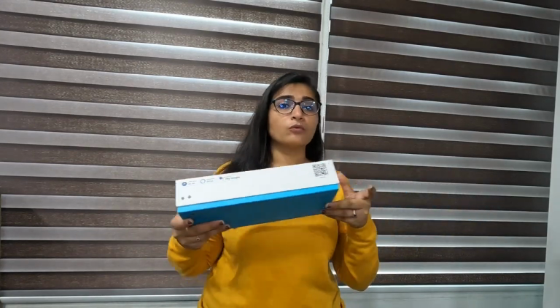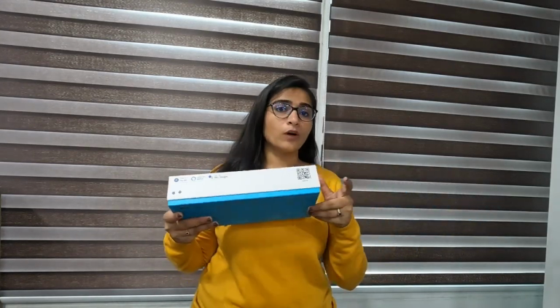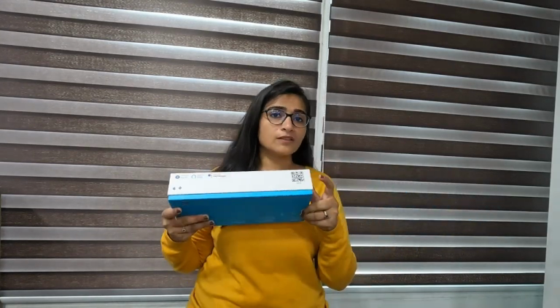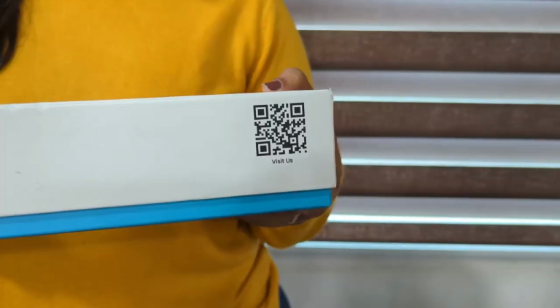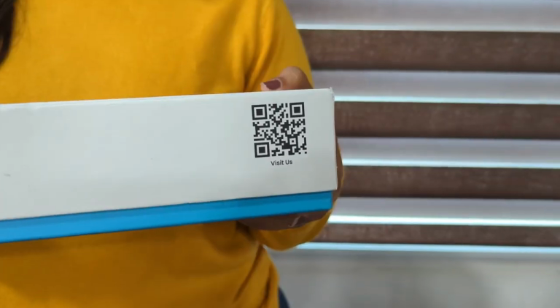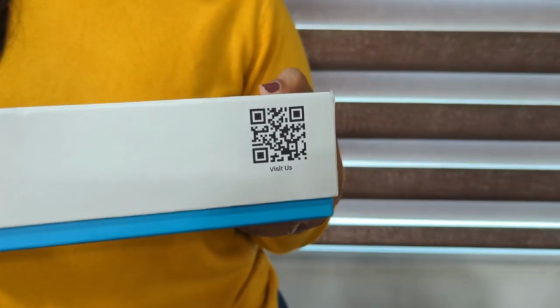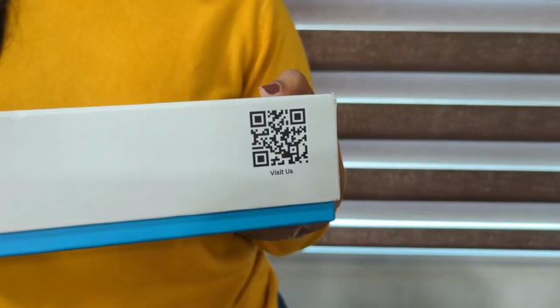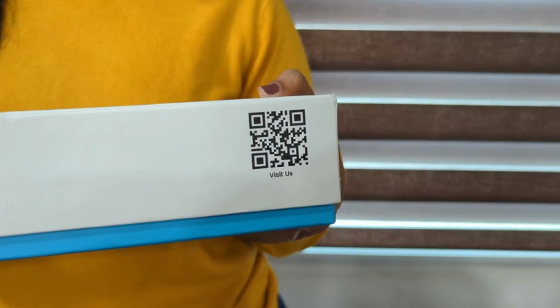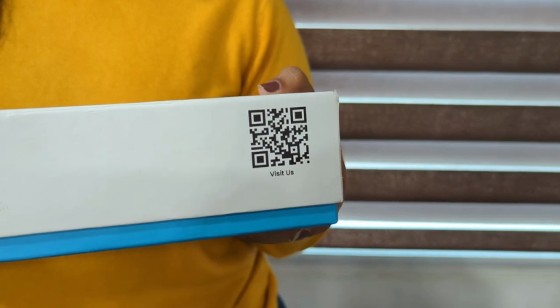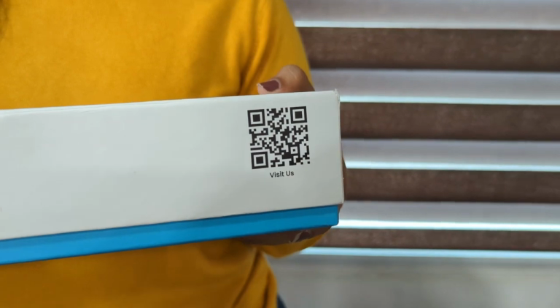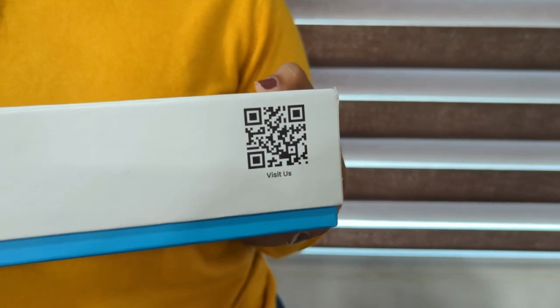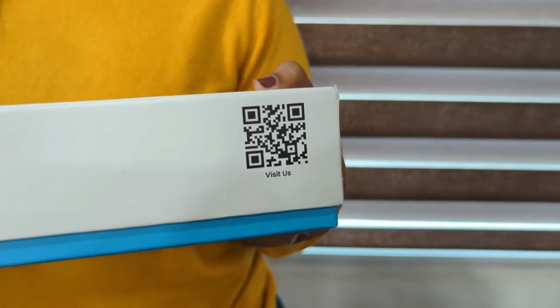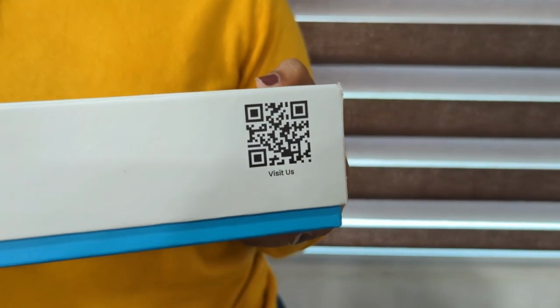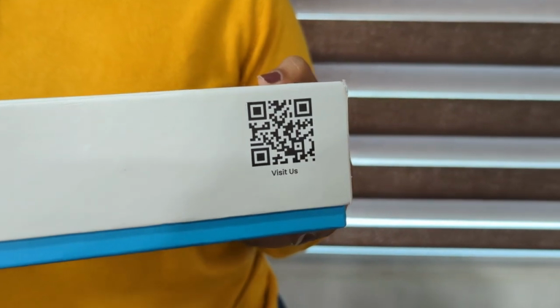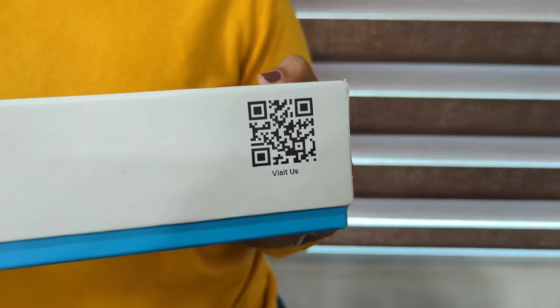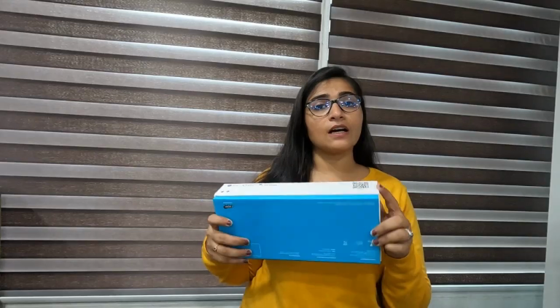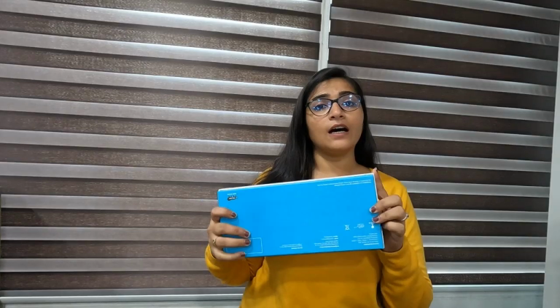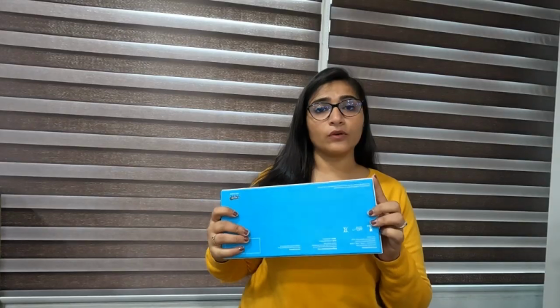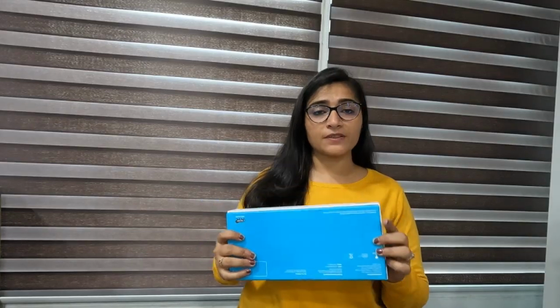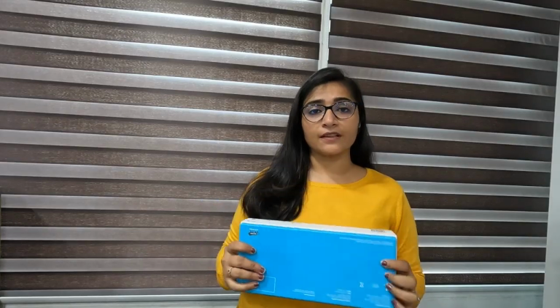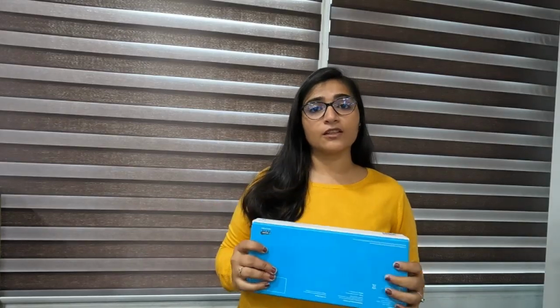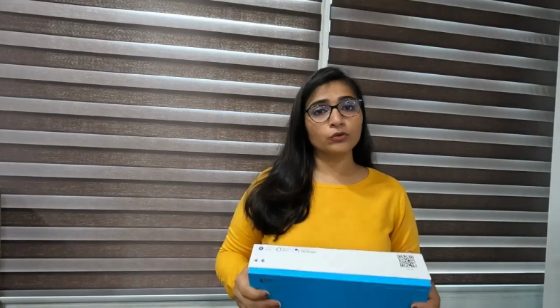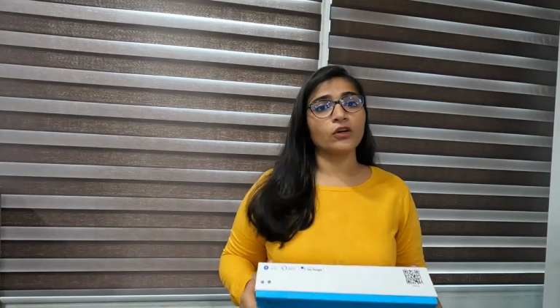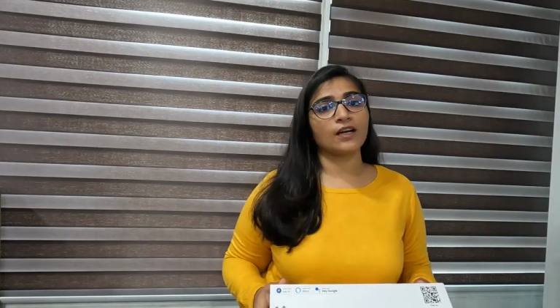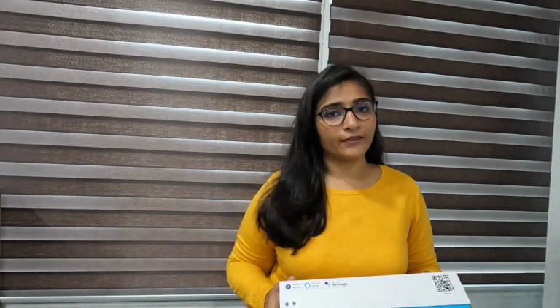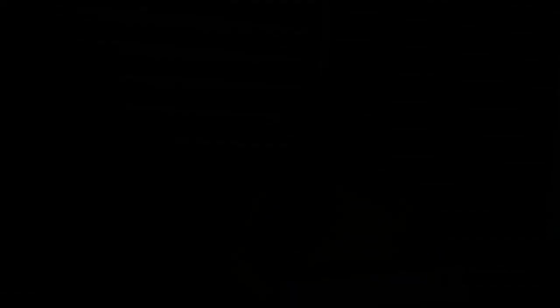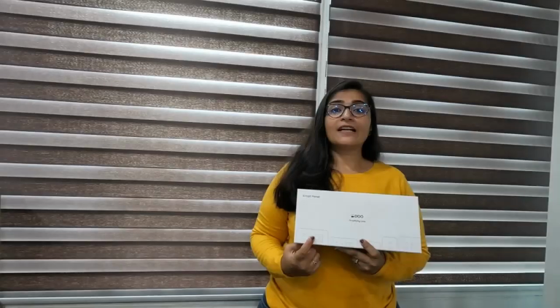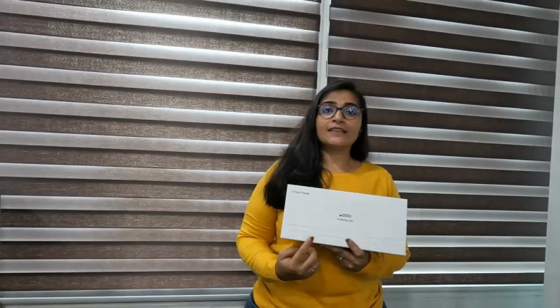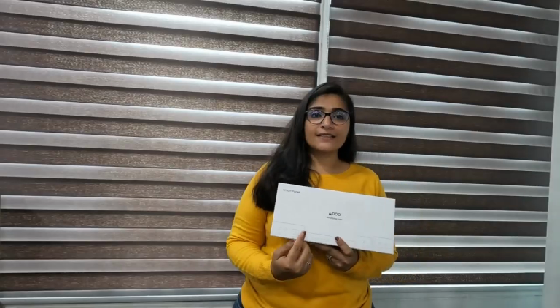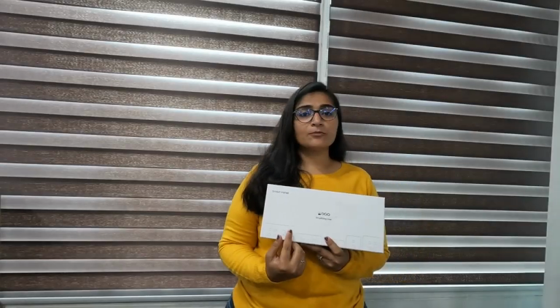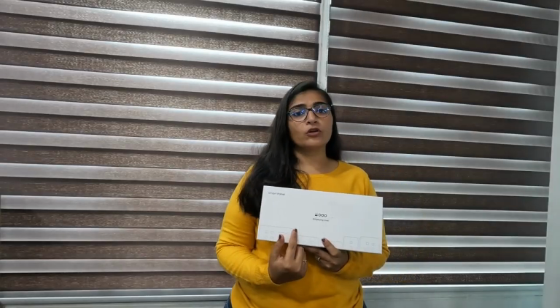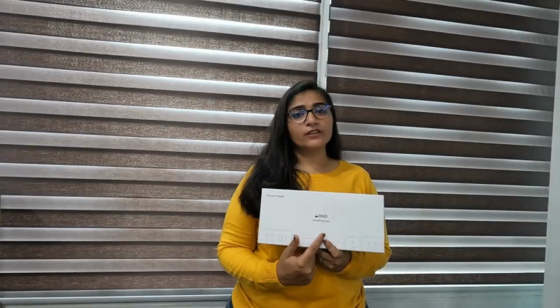Once you scan this QR code, you will be able to visit our website, the do.io. That's our product, Do.